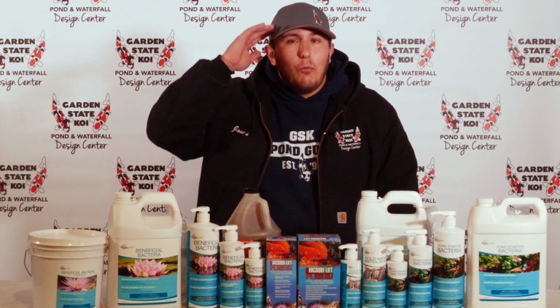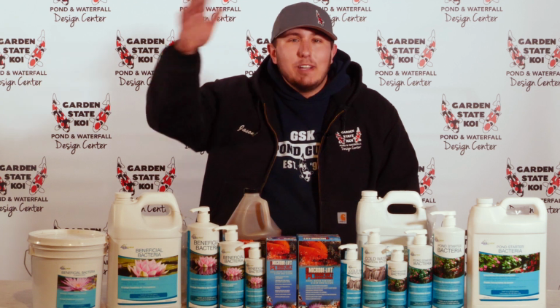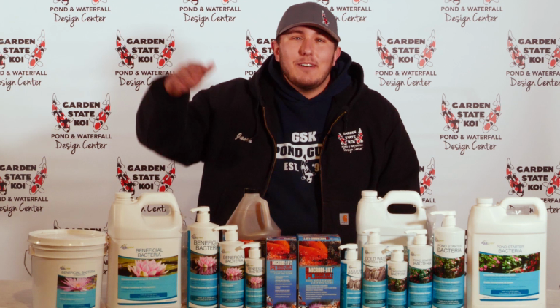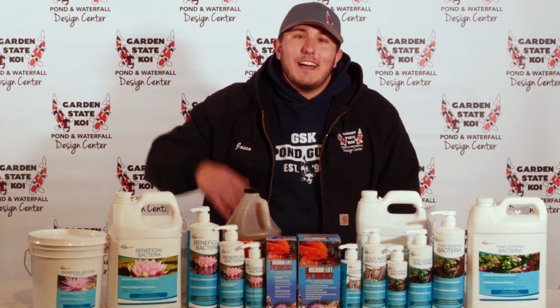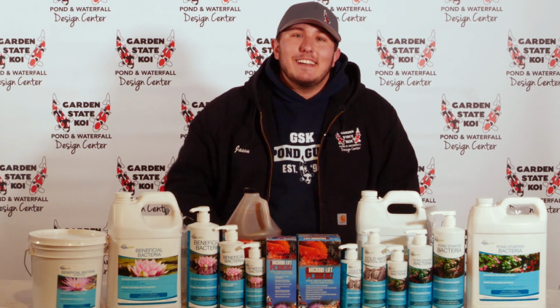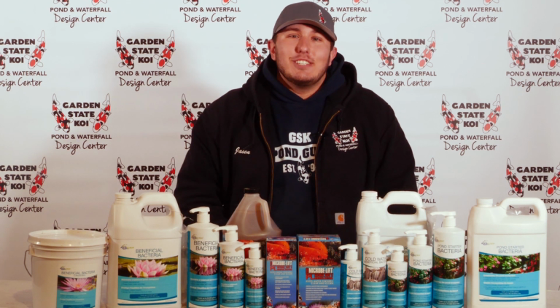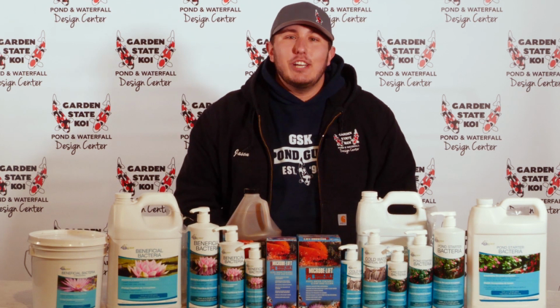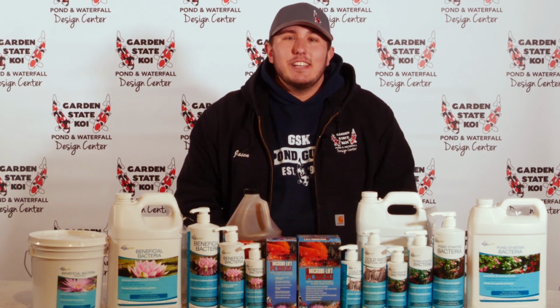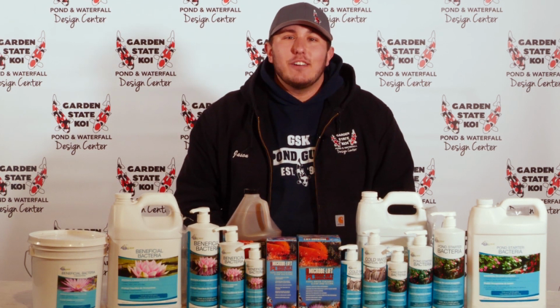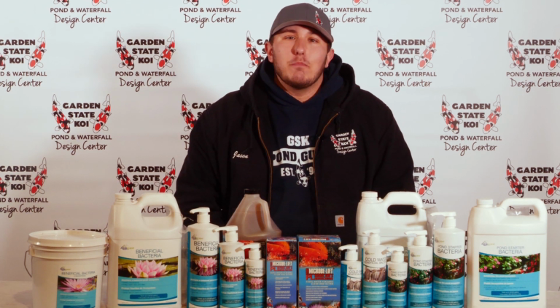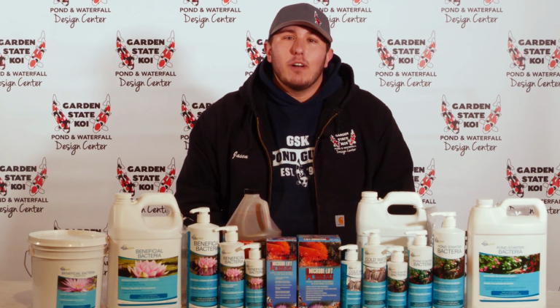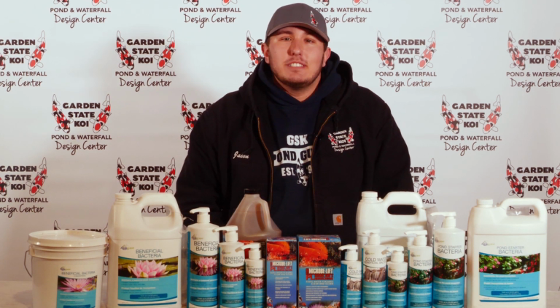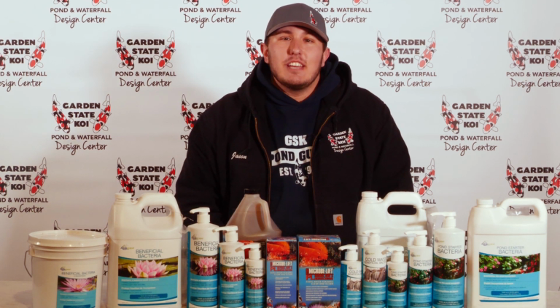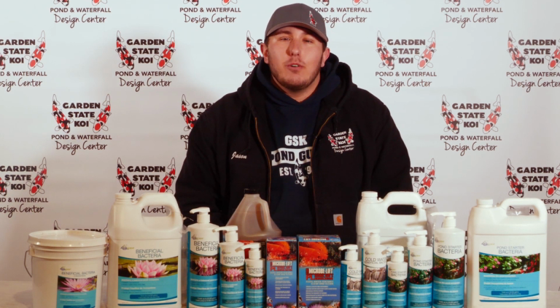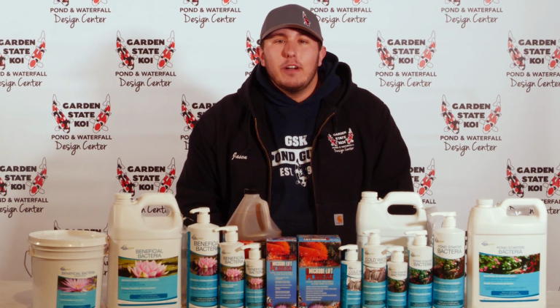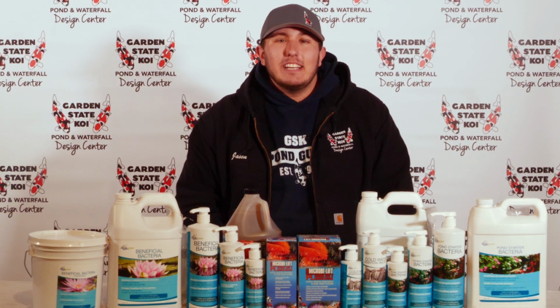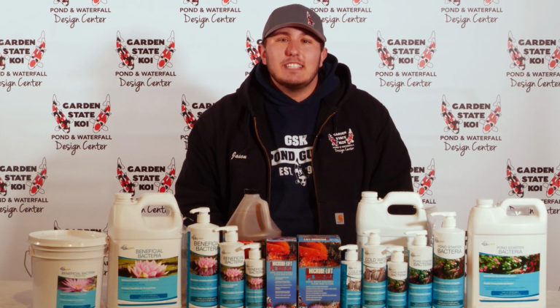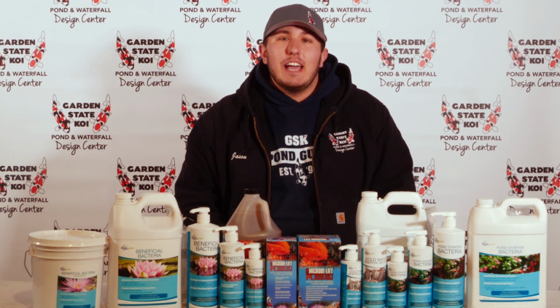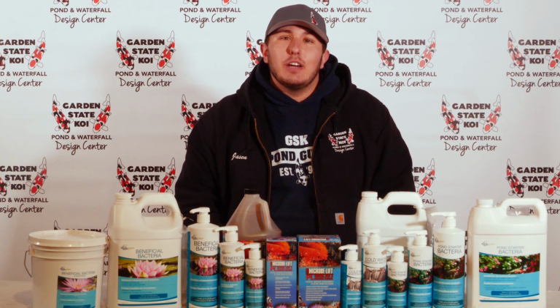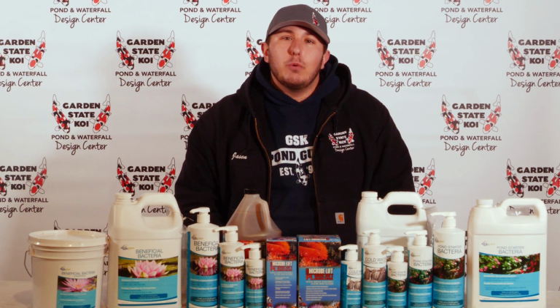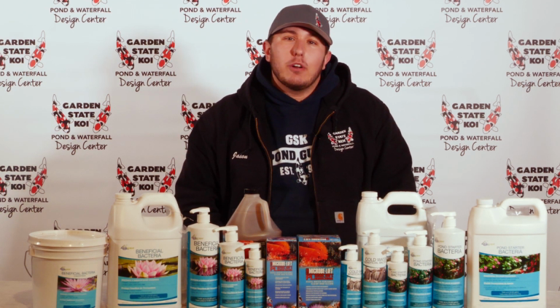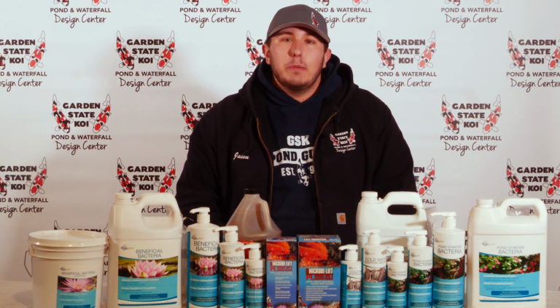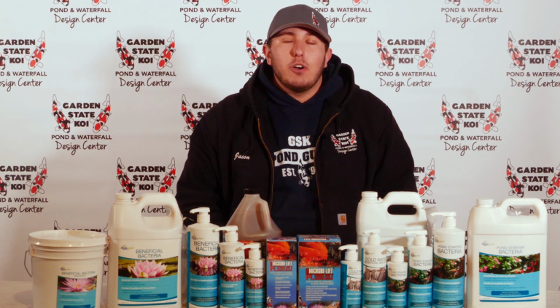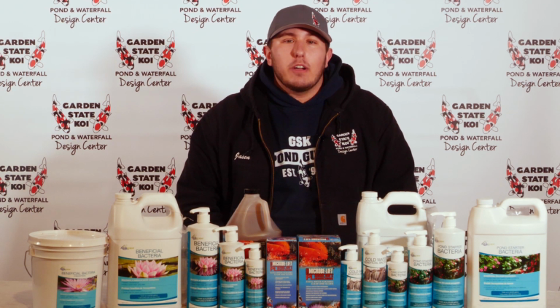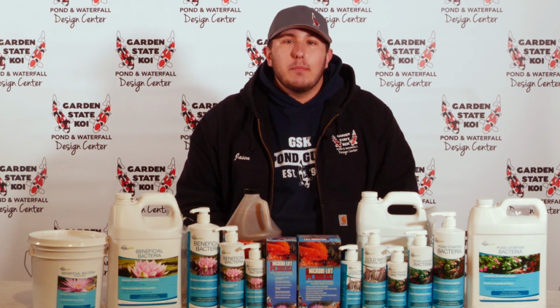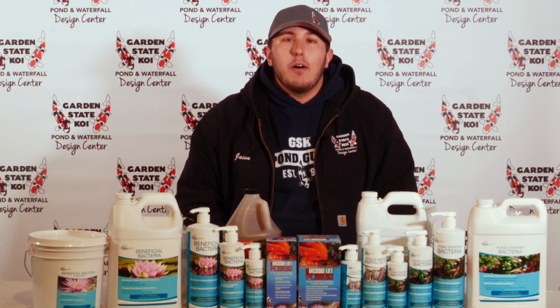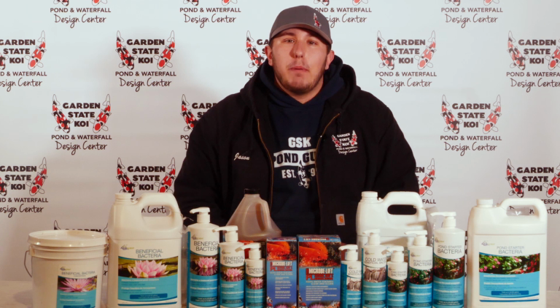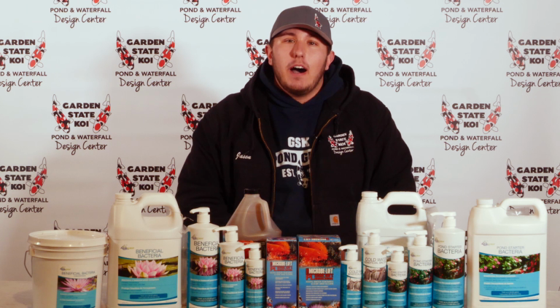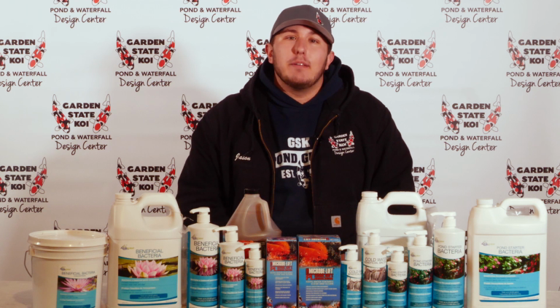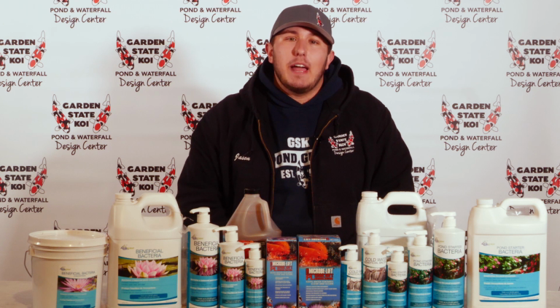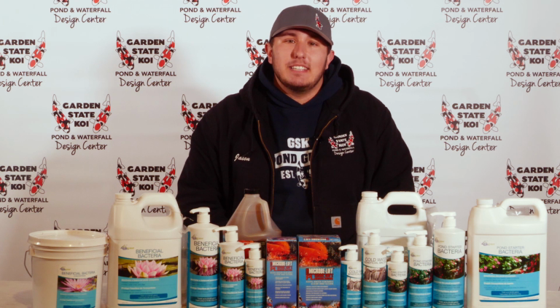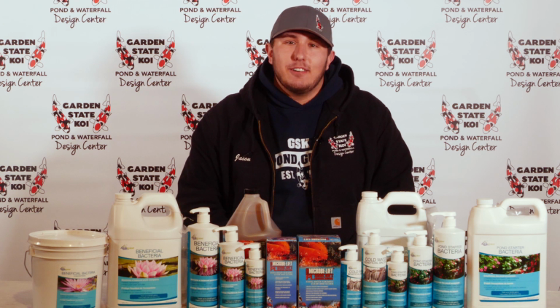What is up guys, Jason here from Garden State Koi, and today we are going to be talking about pond bacteria.